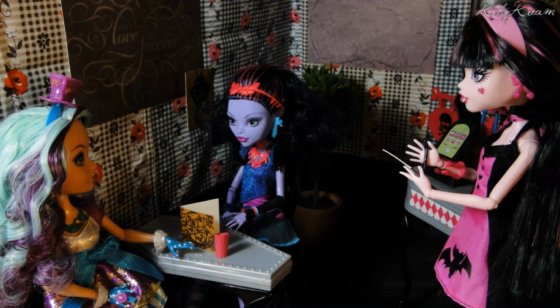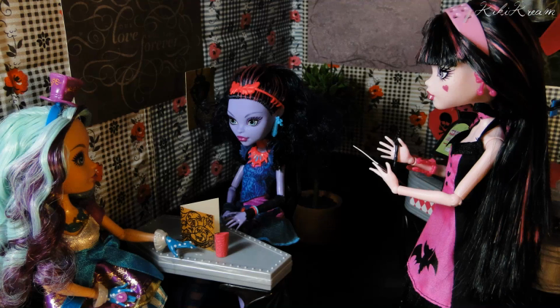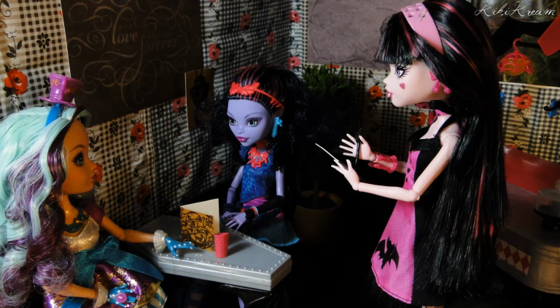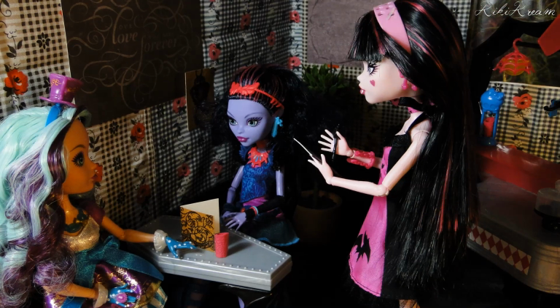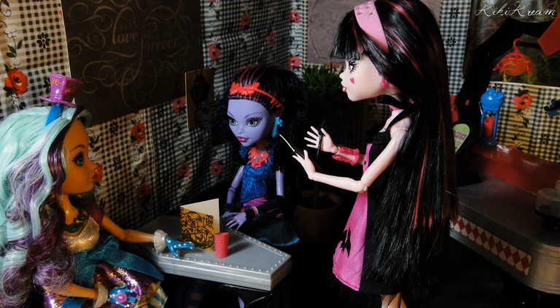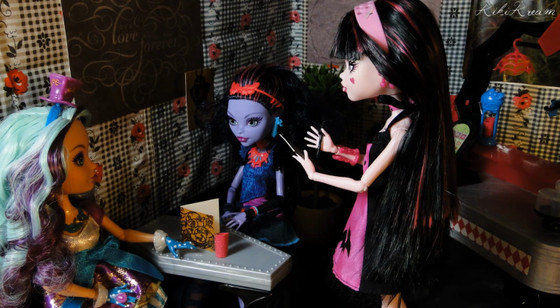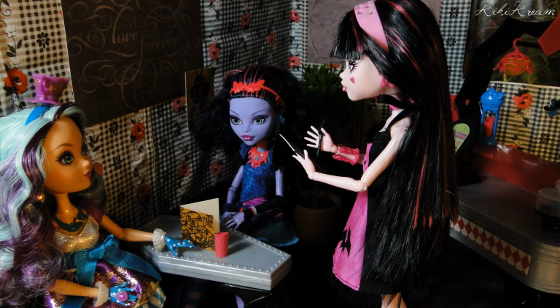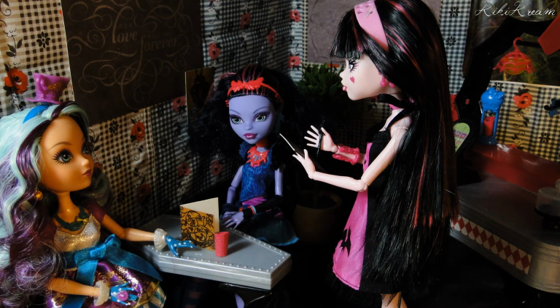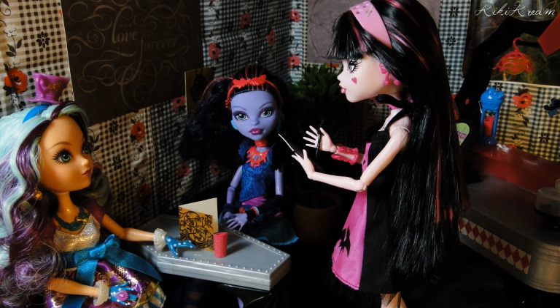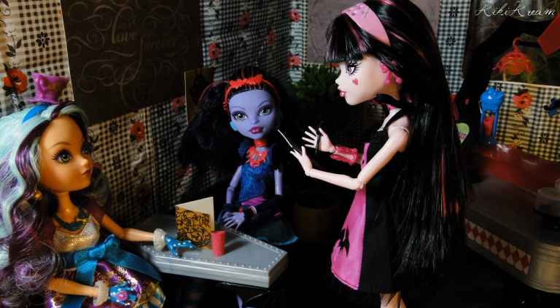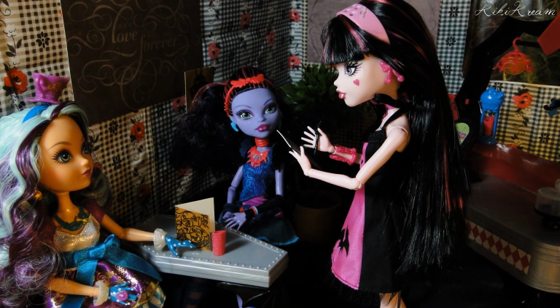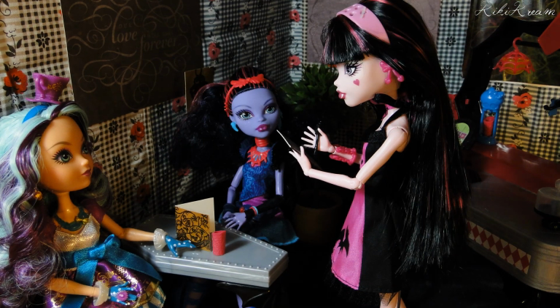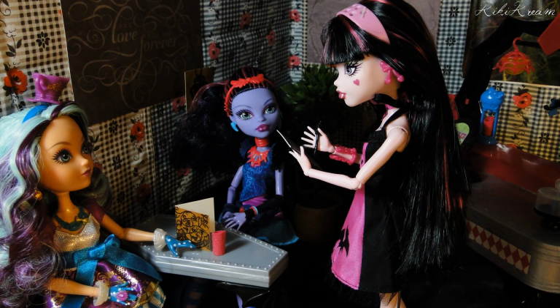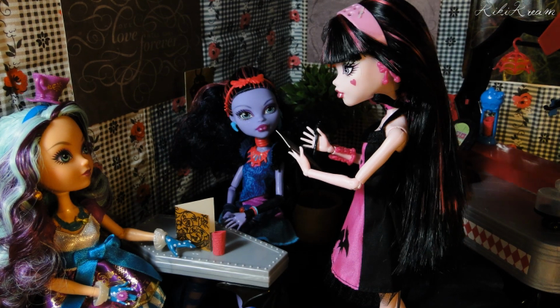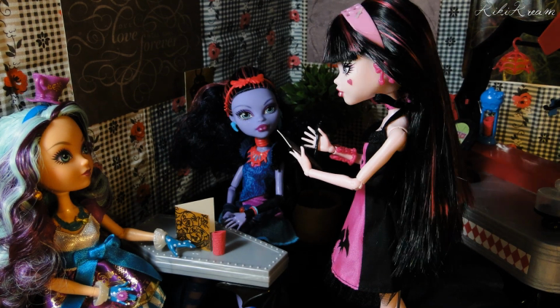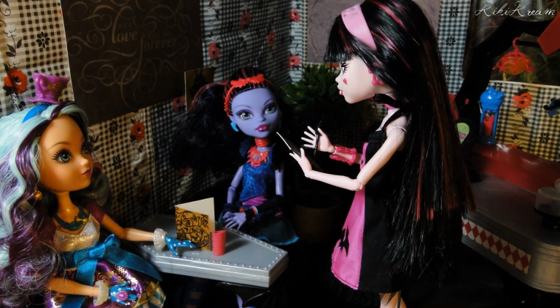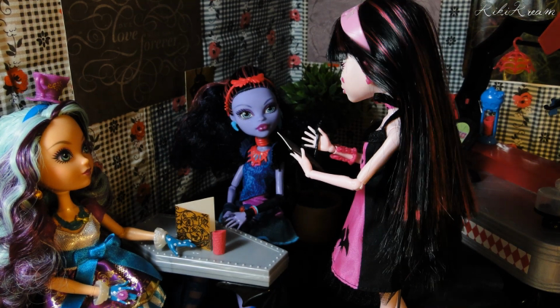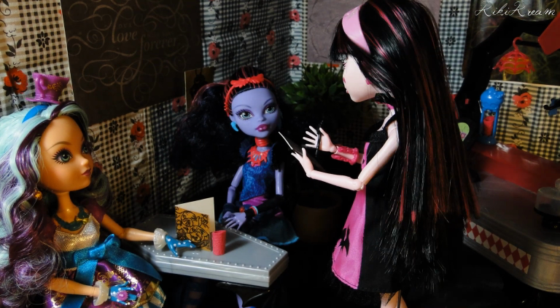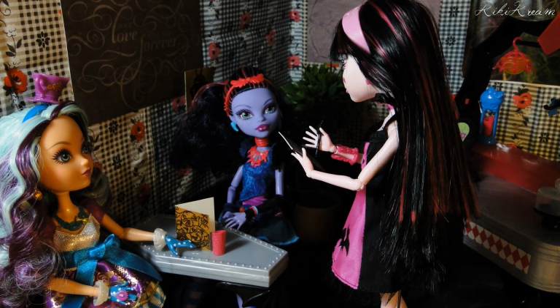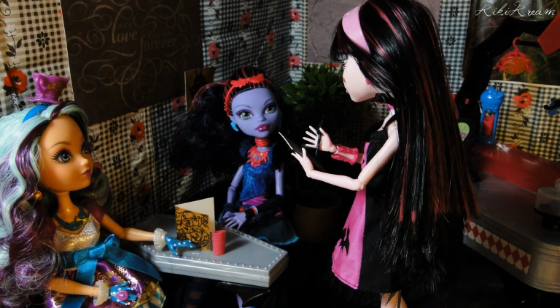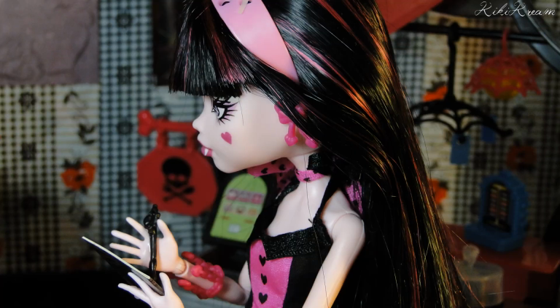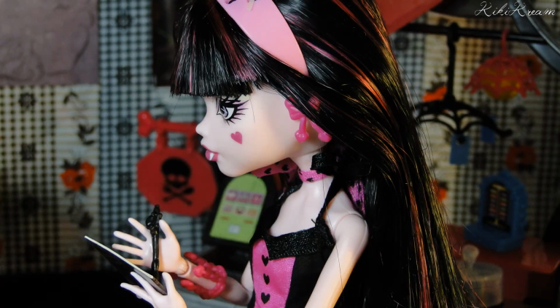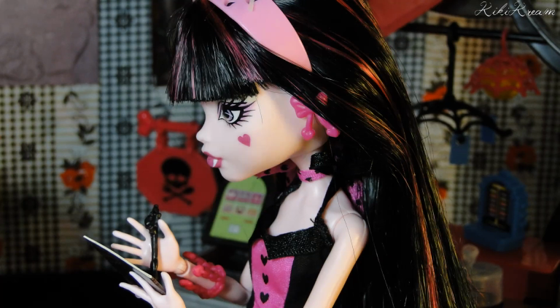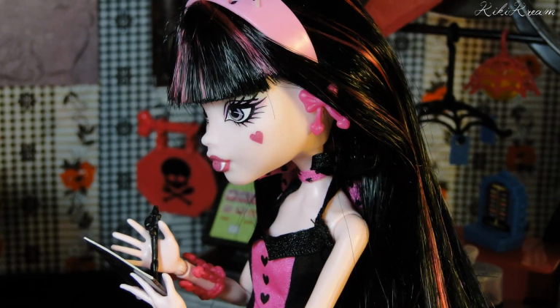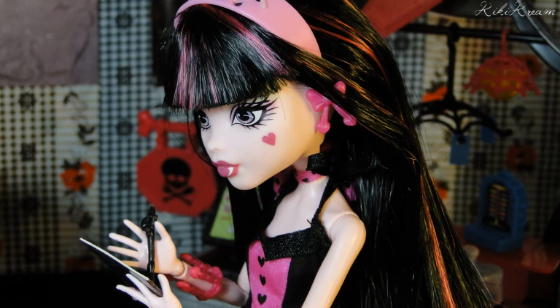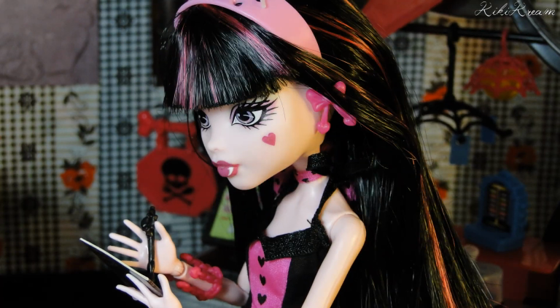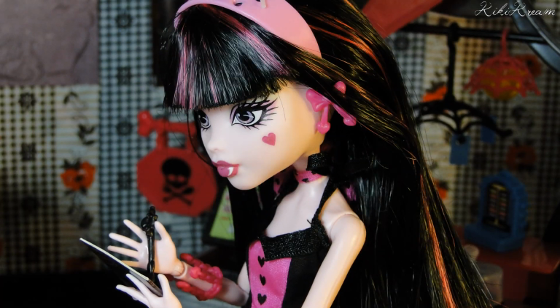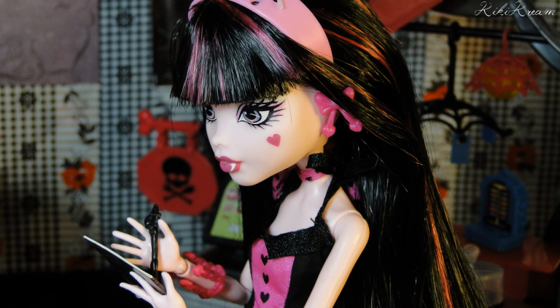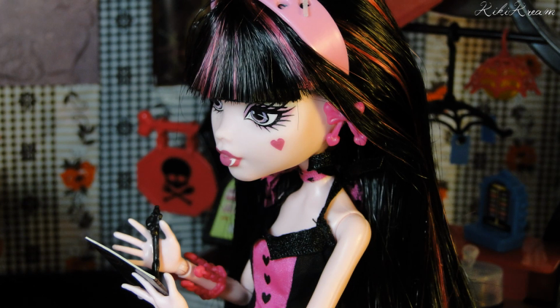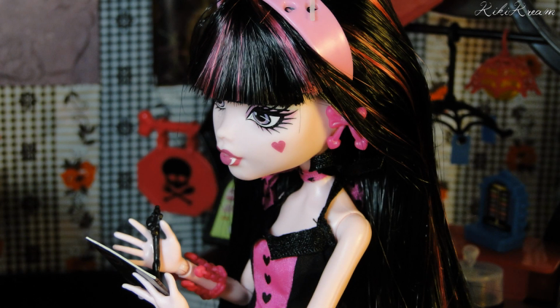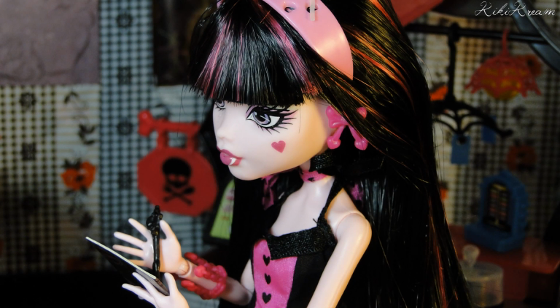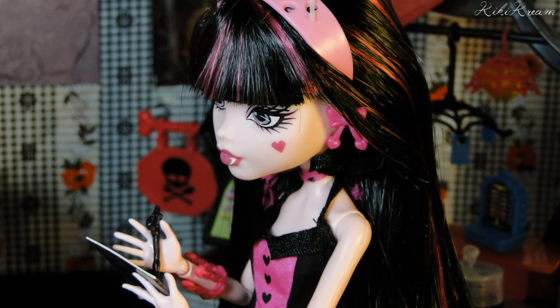Hello, my name is Draculaura. I'll be your server tonight. Are you ready to order?